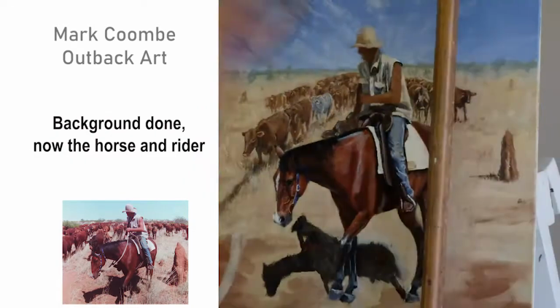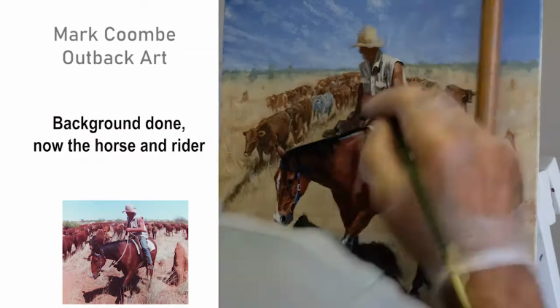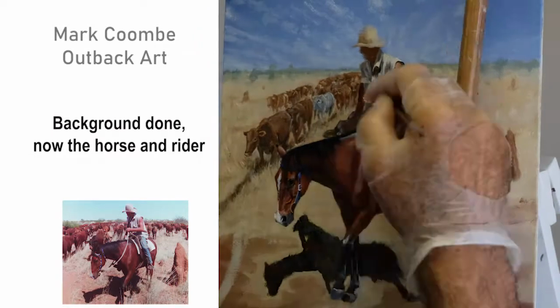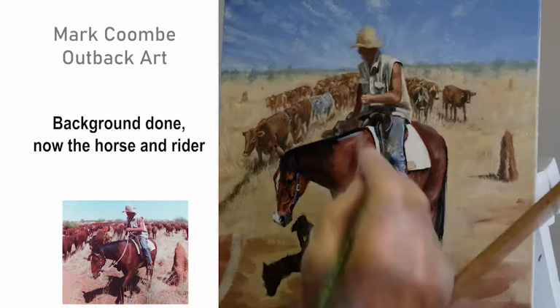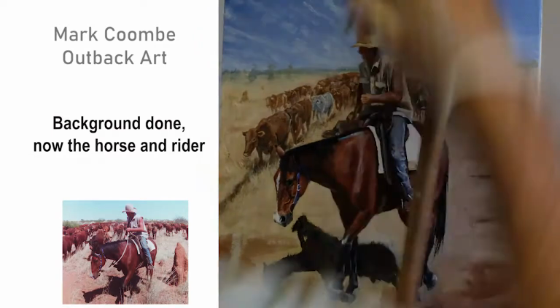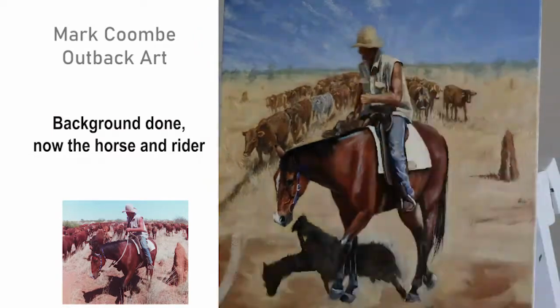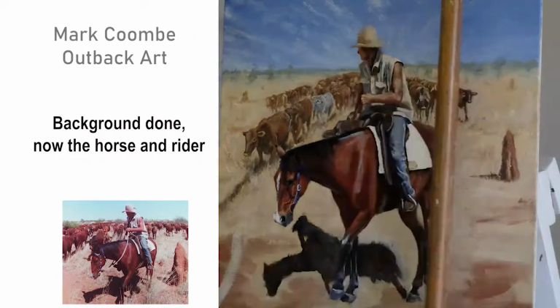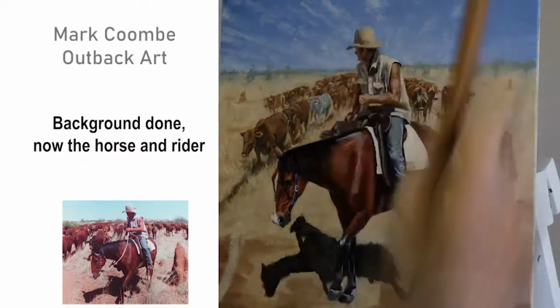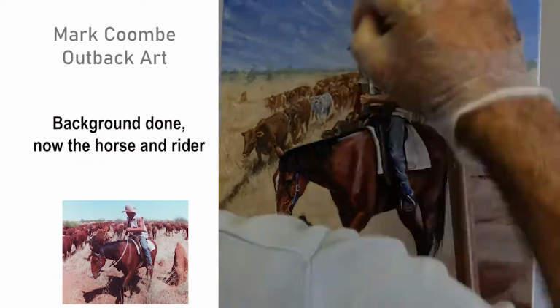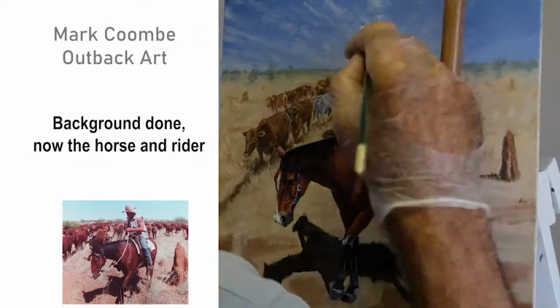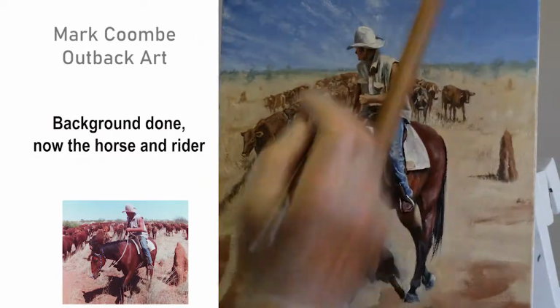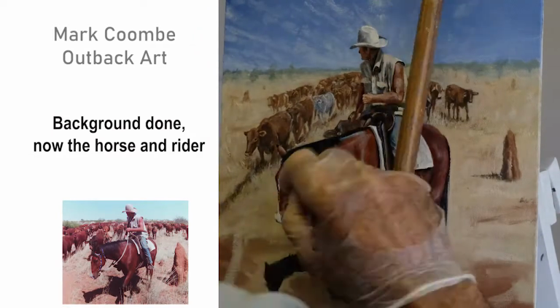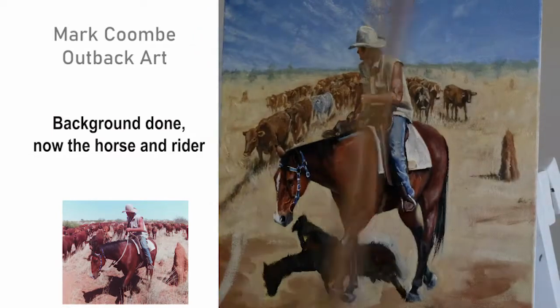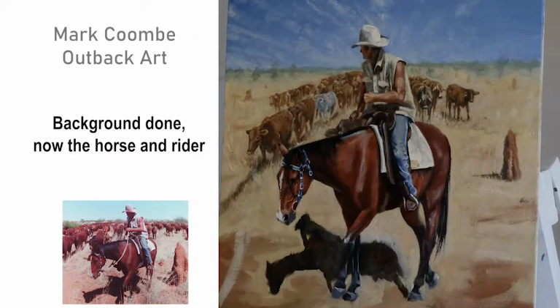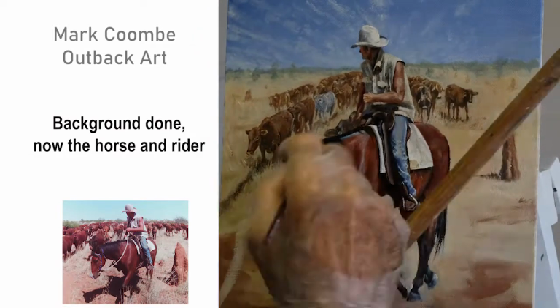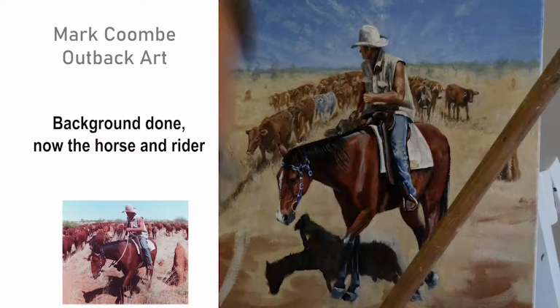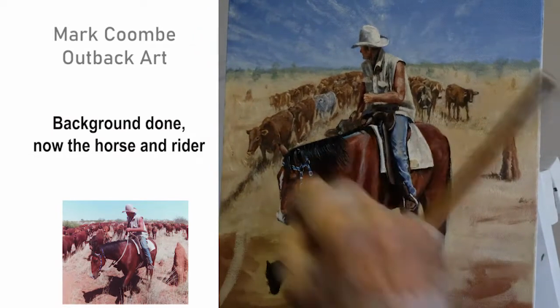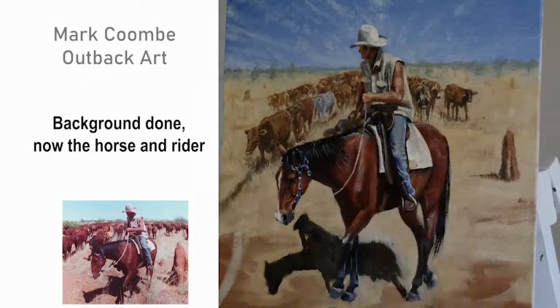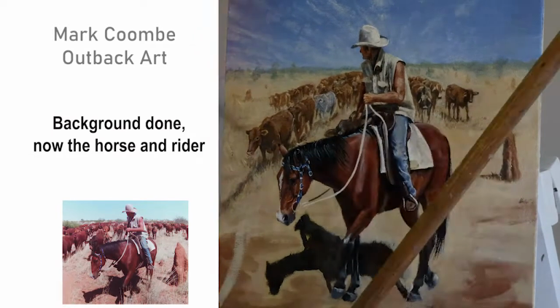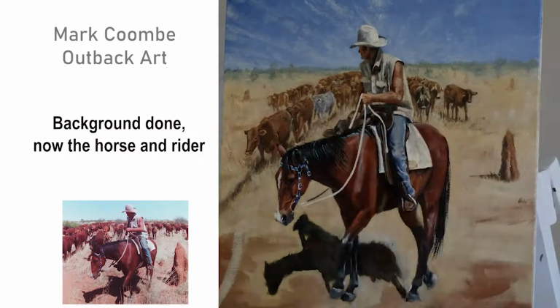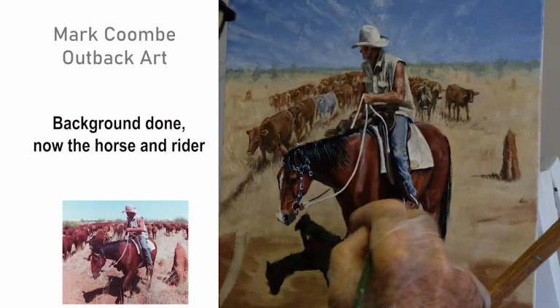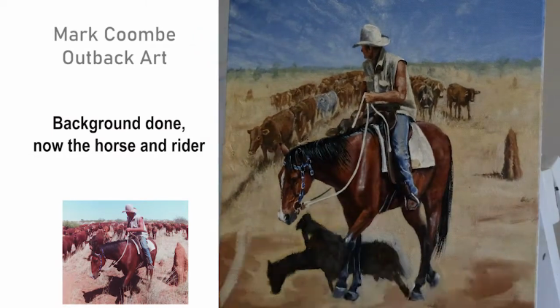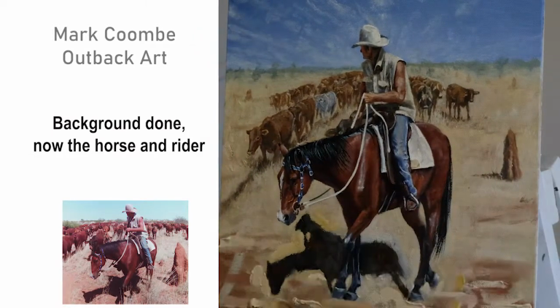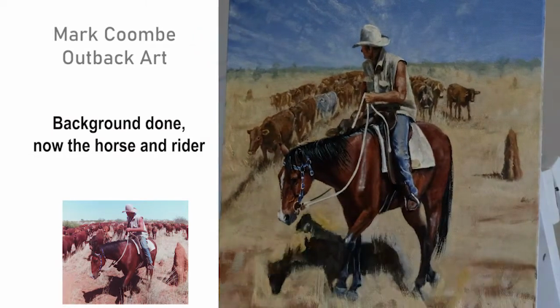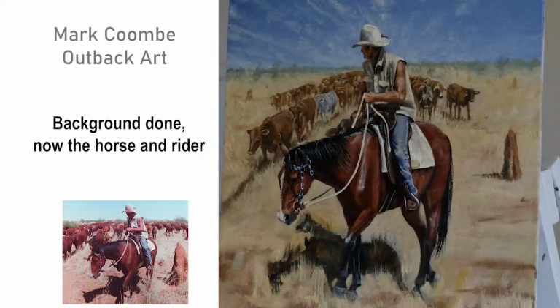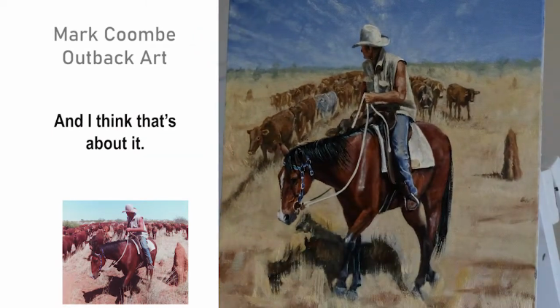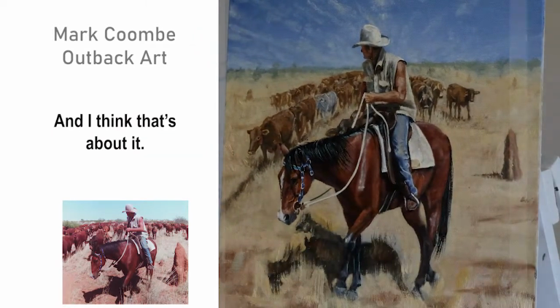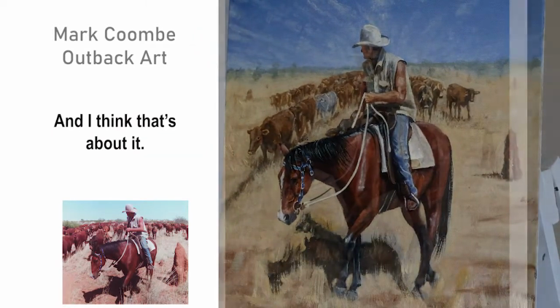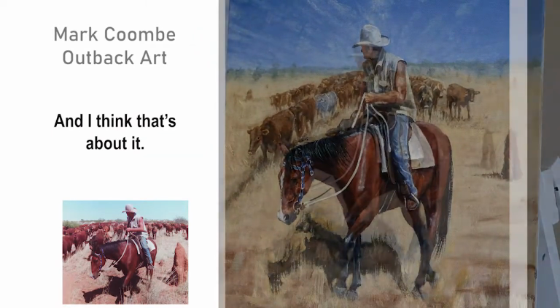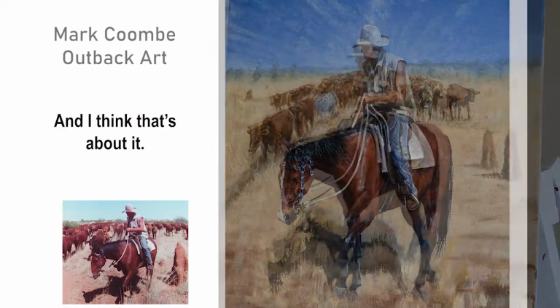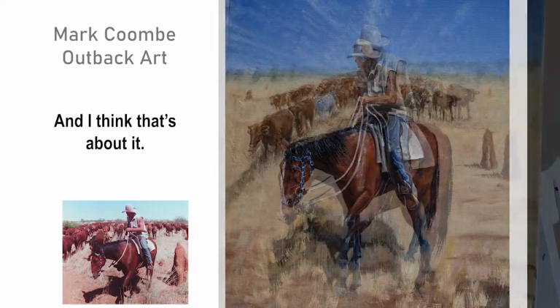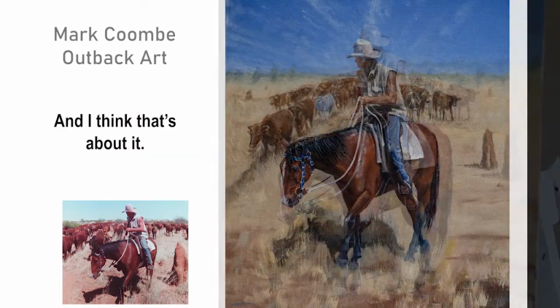This is one of the paintings that will be in my exhibition in April, so if you're anywhere near Rocky it's going to be great to see you there.